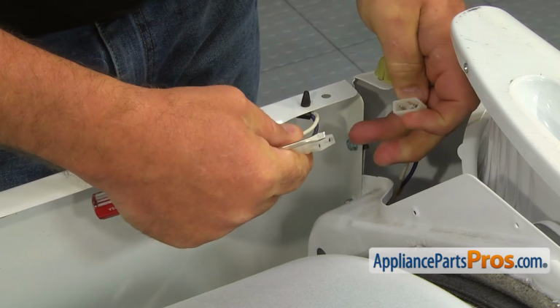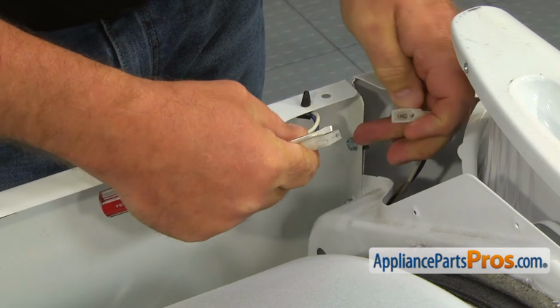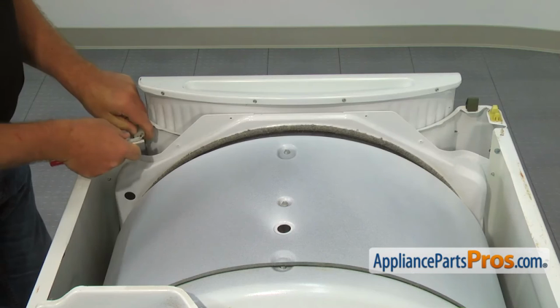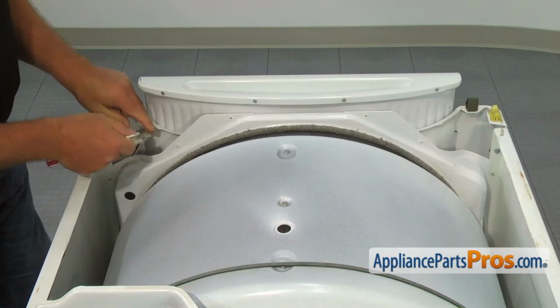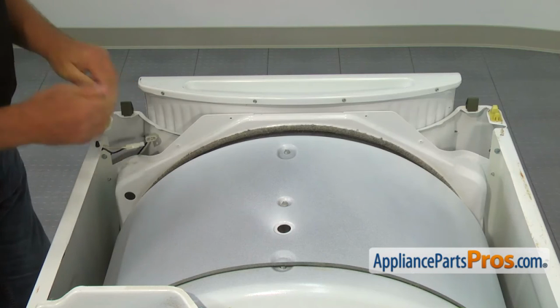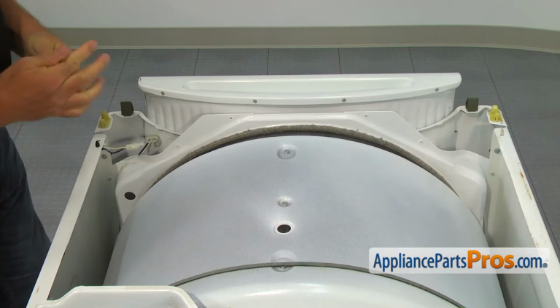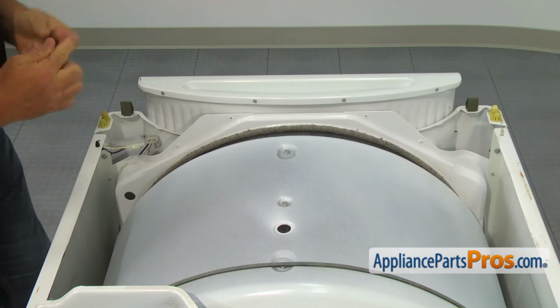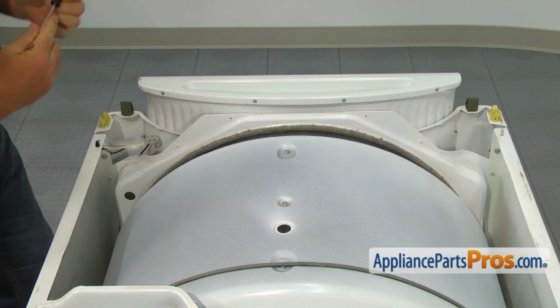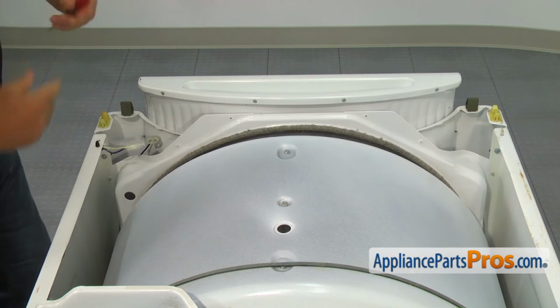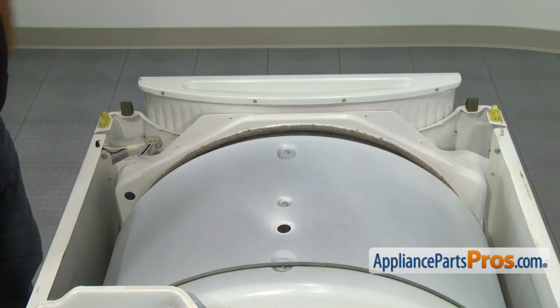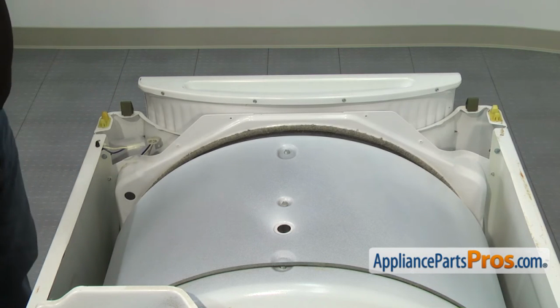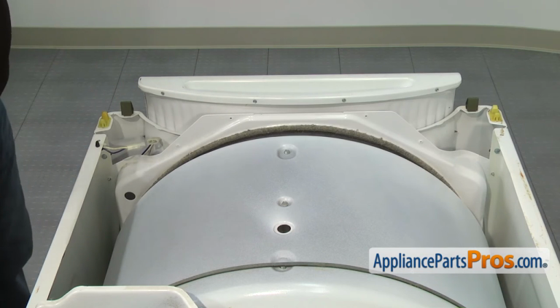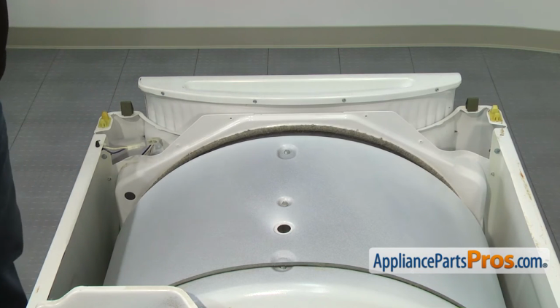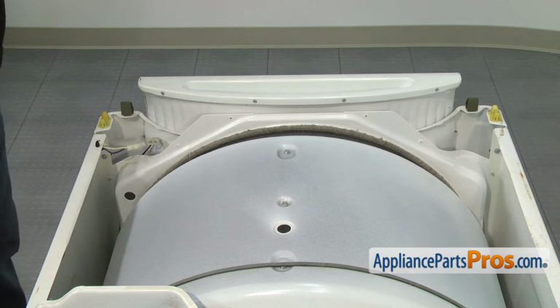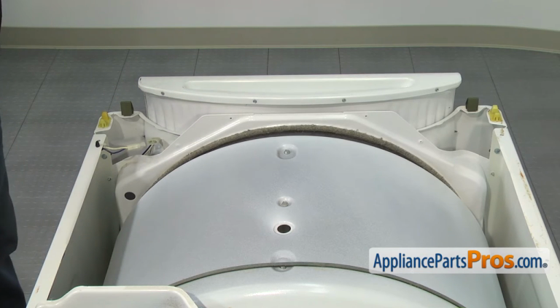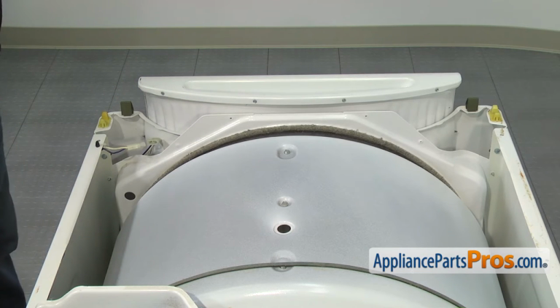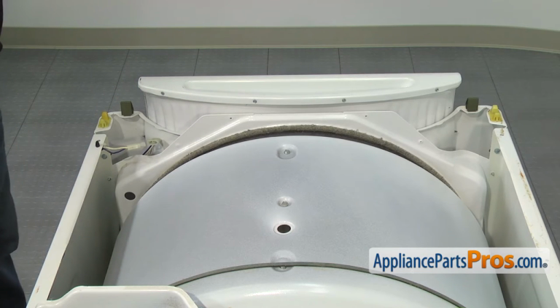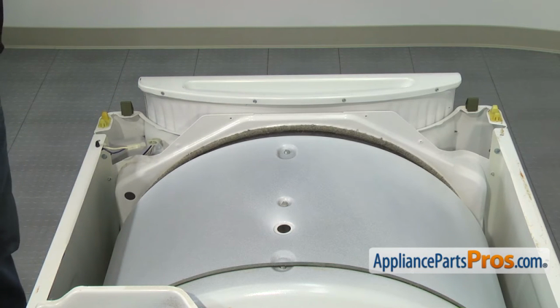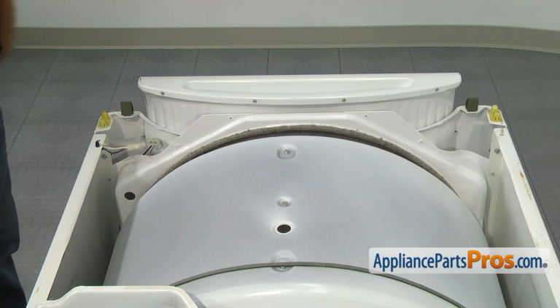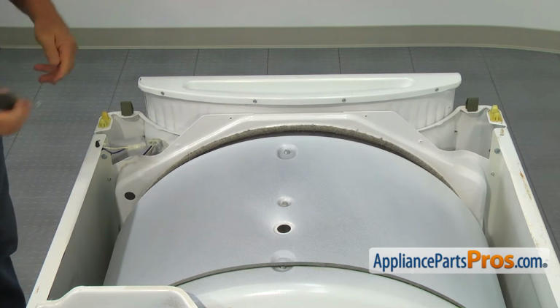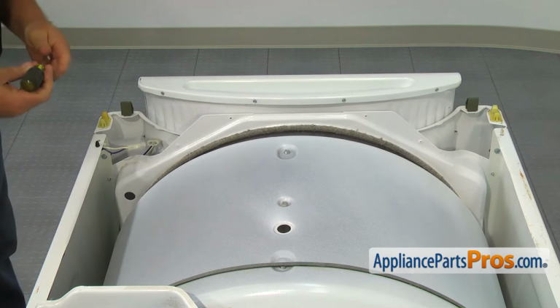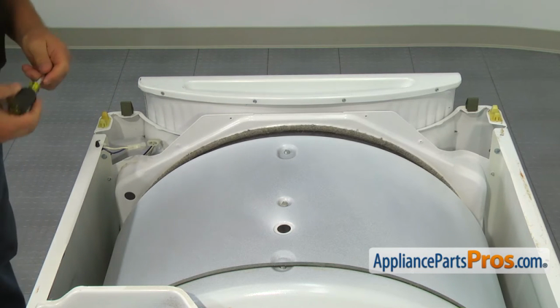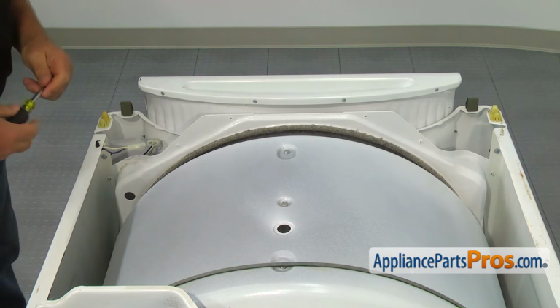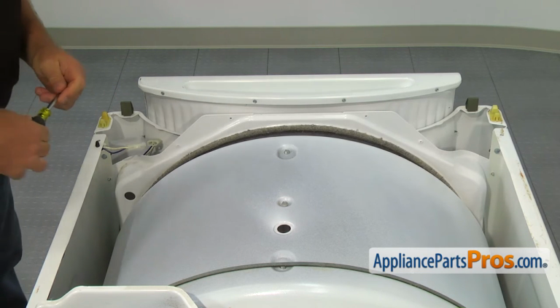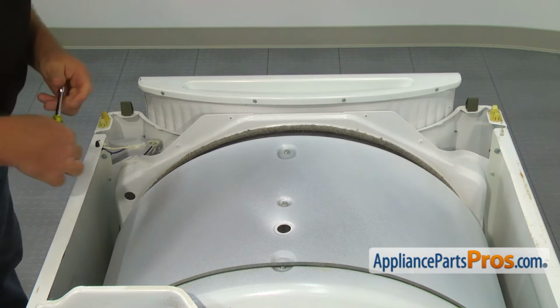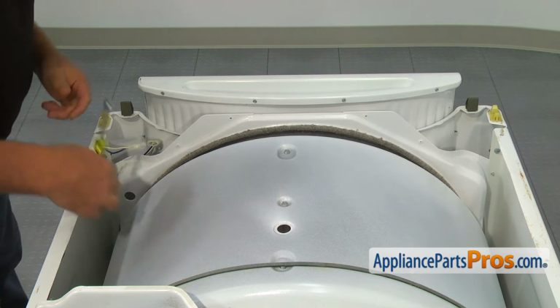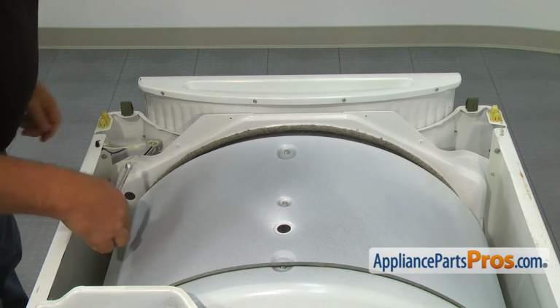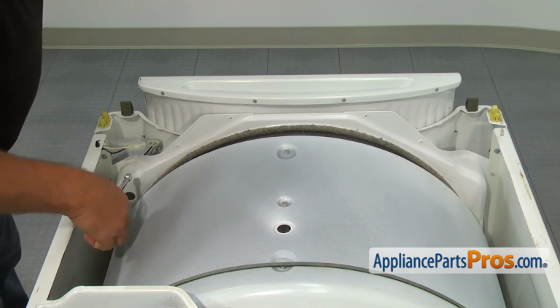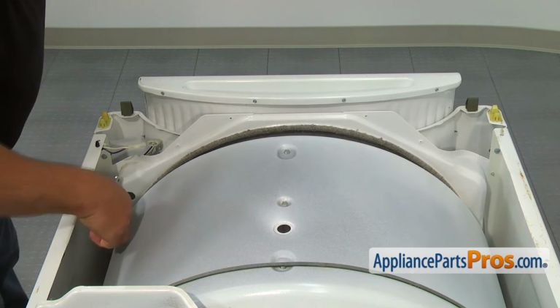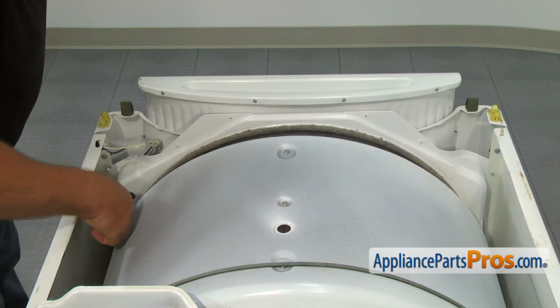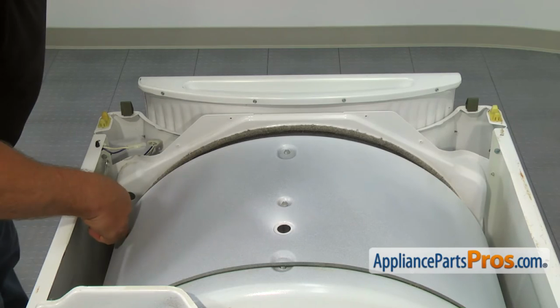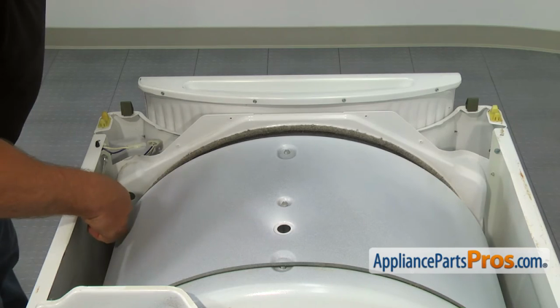With the 5/16 inch nut driver, remove the two top screws, one on each side.